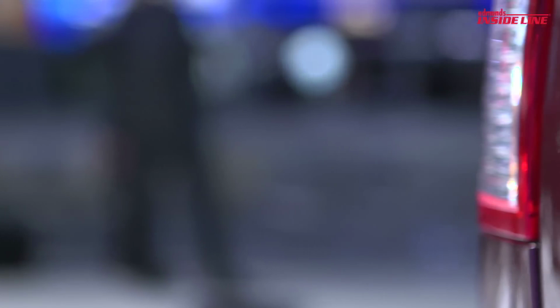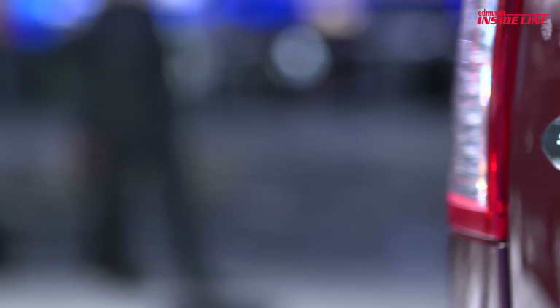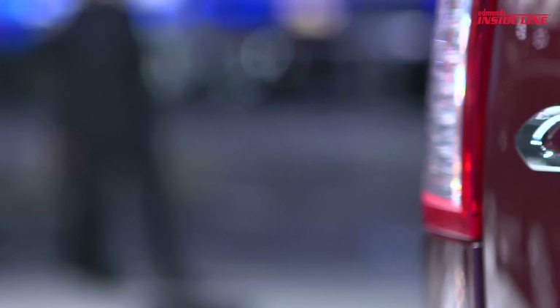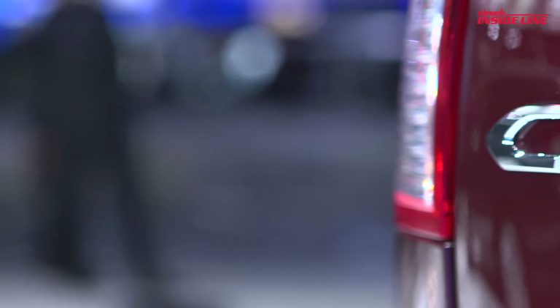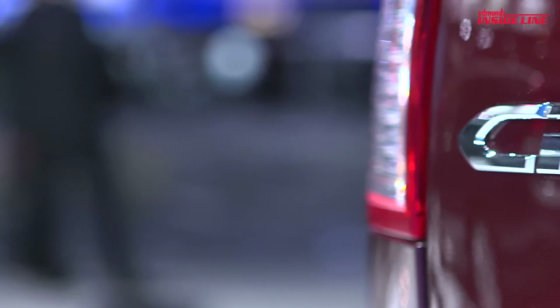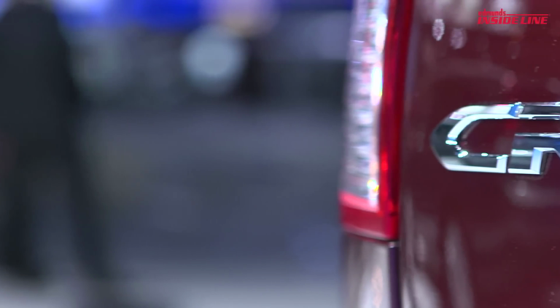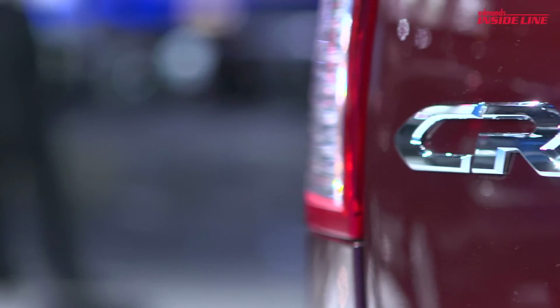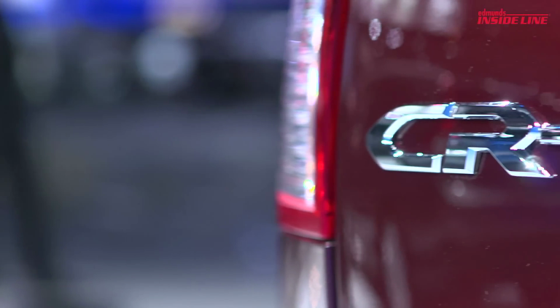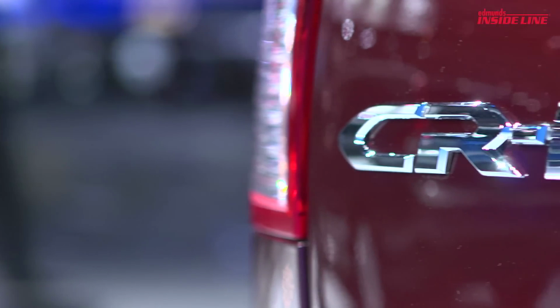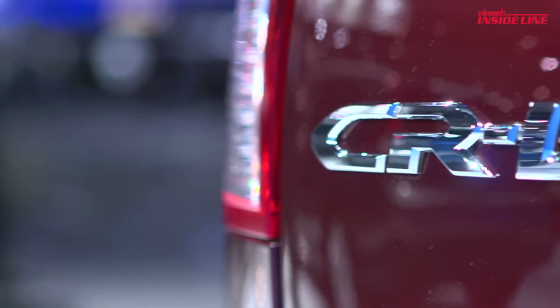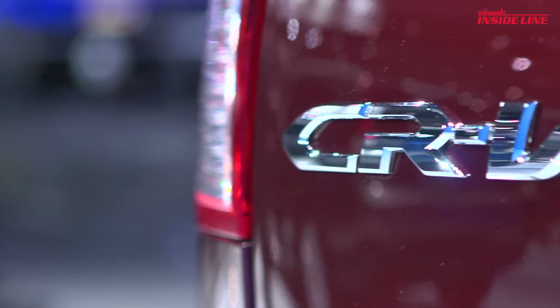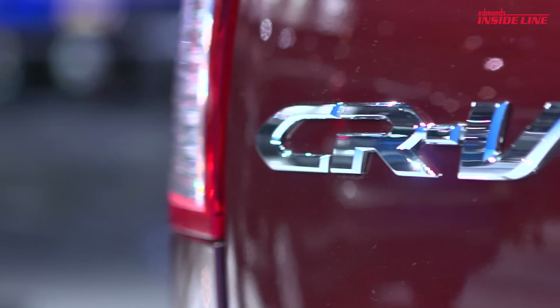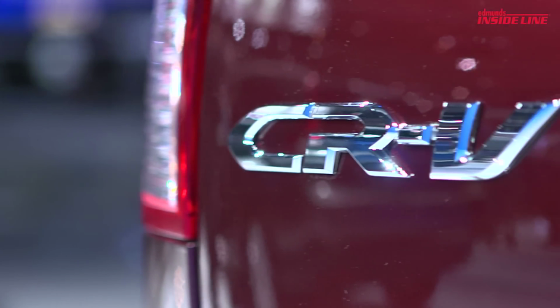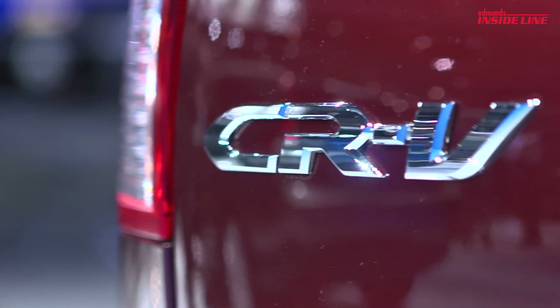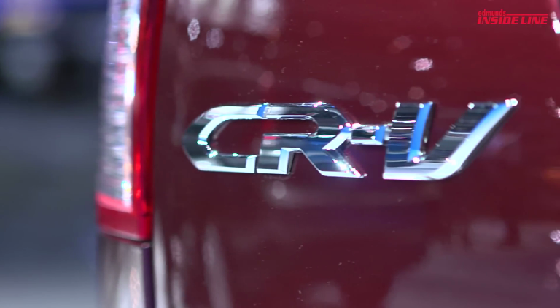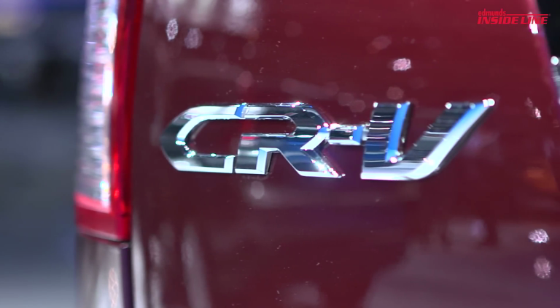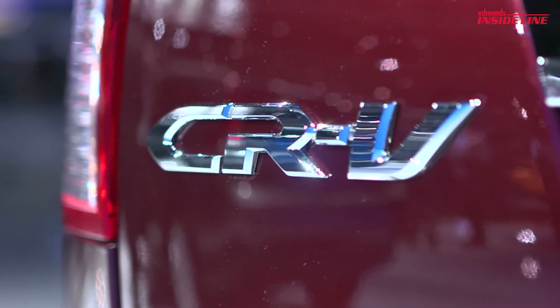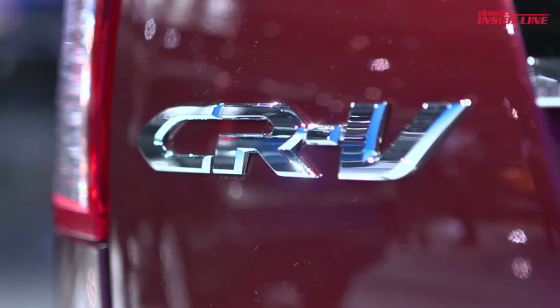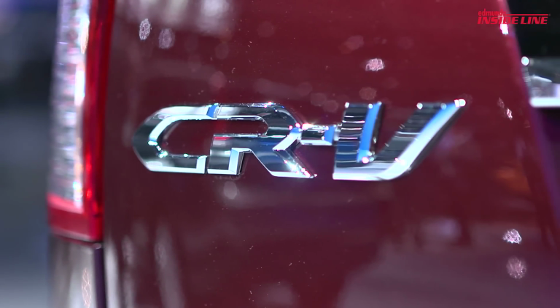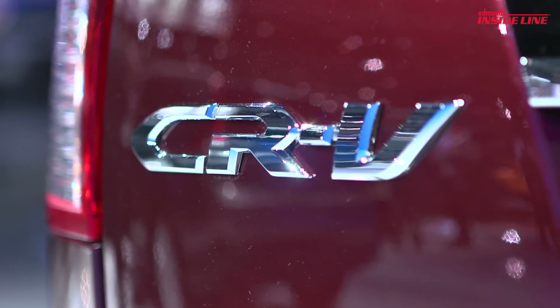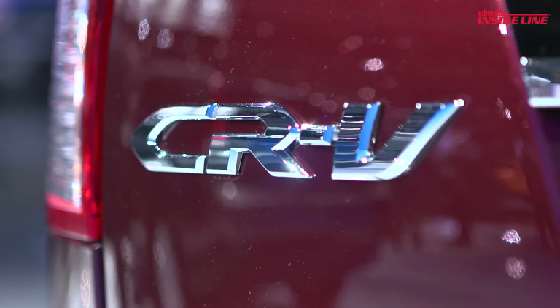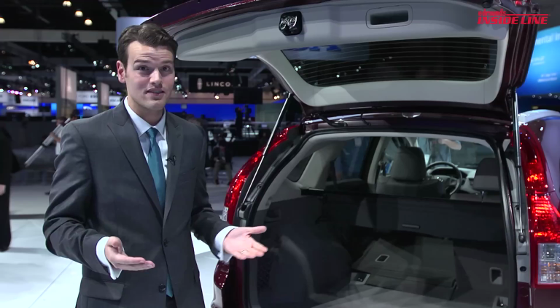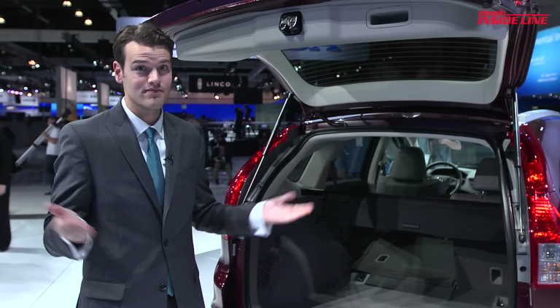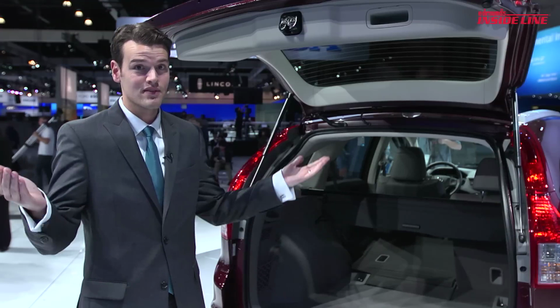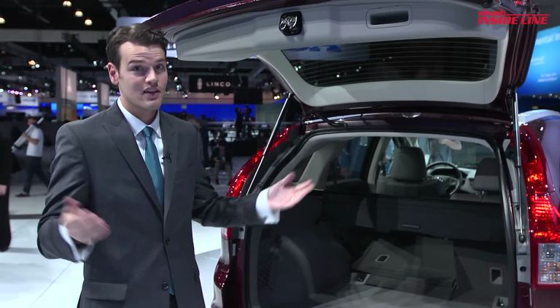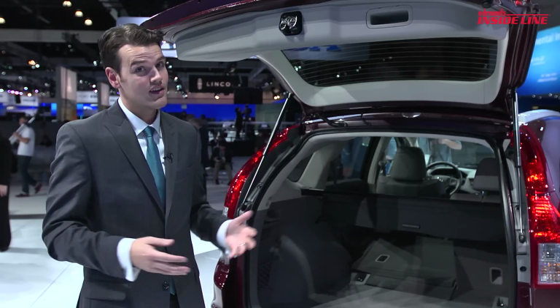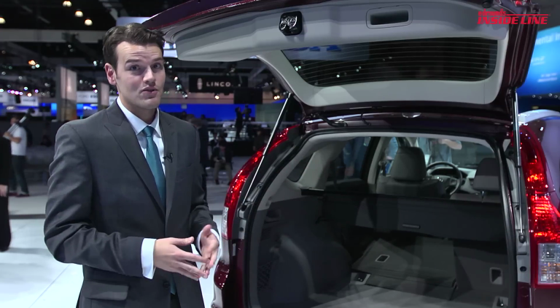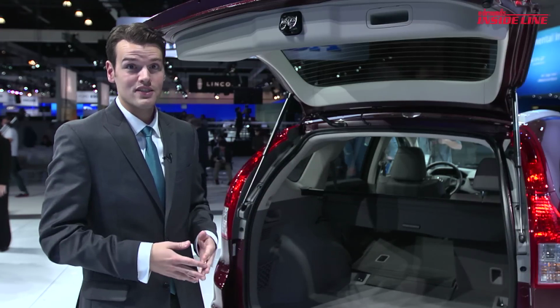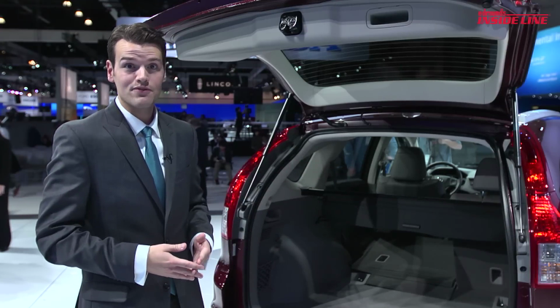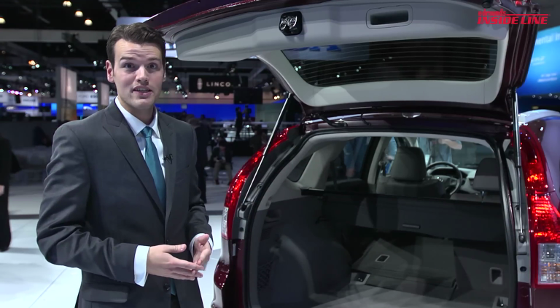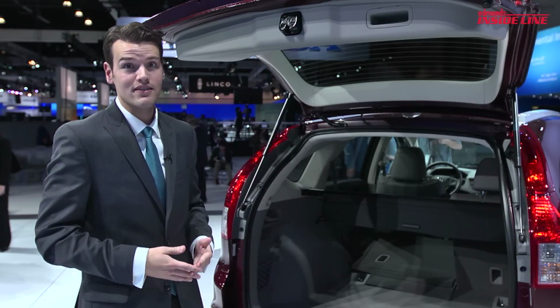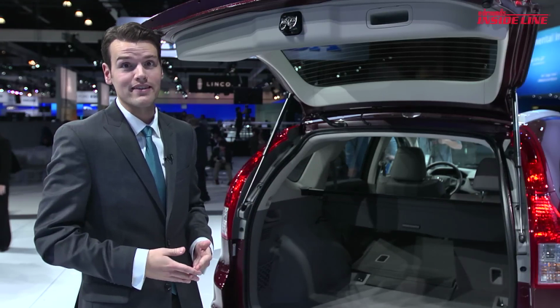Is all of this enough to maintain the CR-V's sales dominance? Well, we'll just have to wait and see.